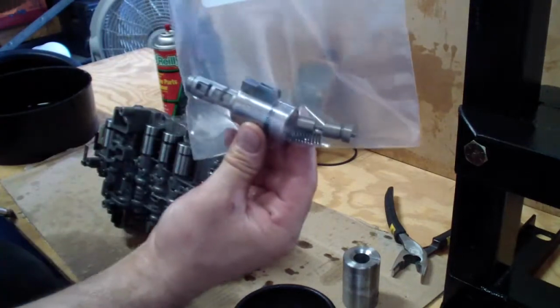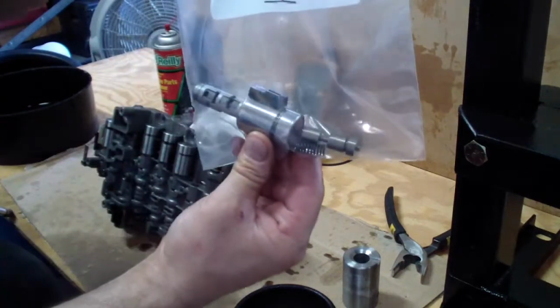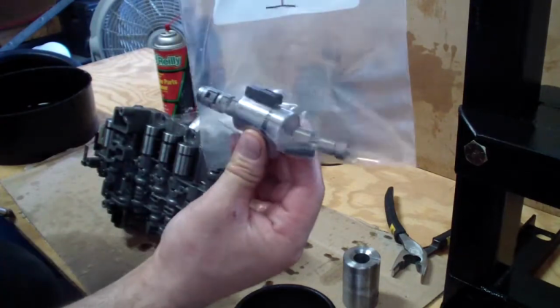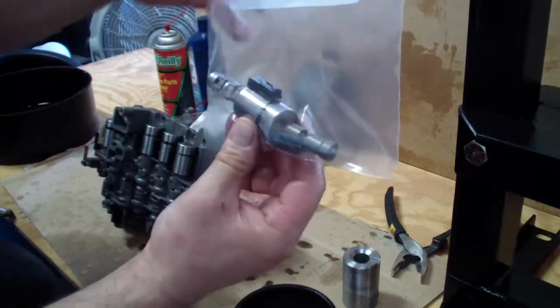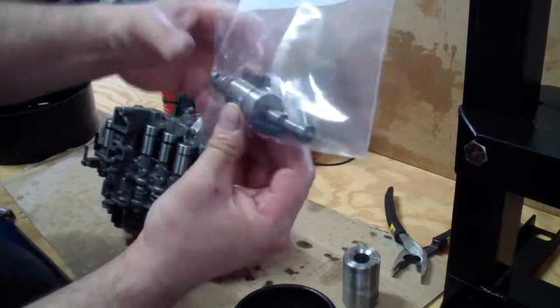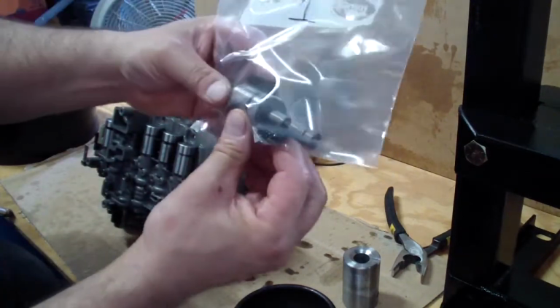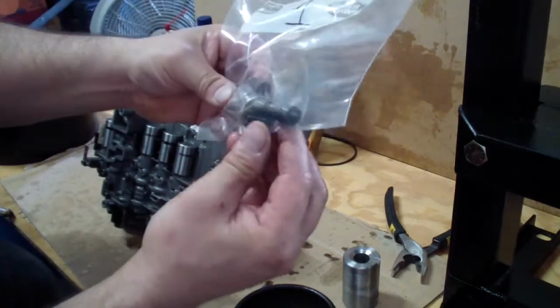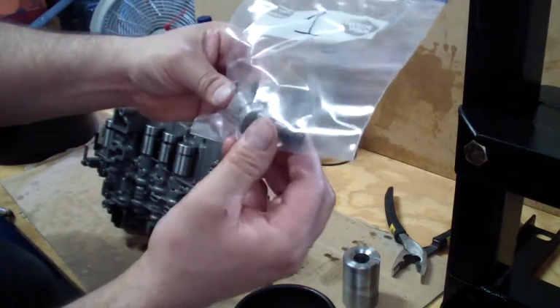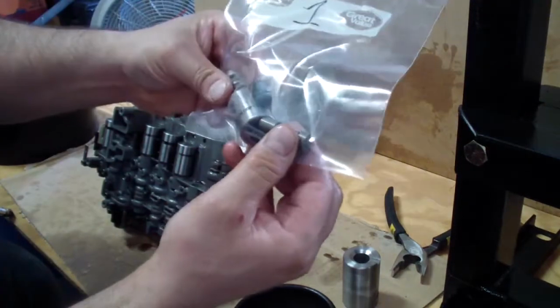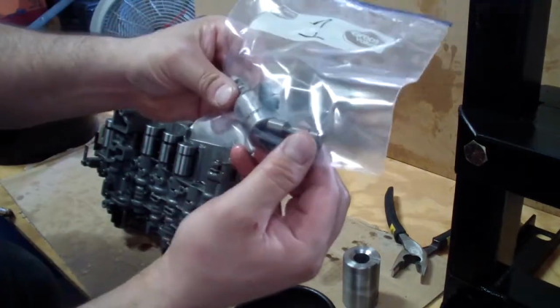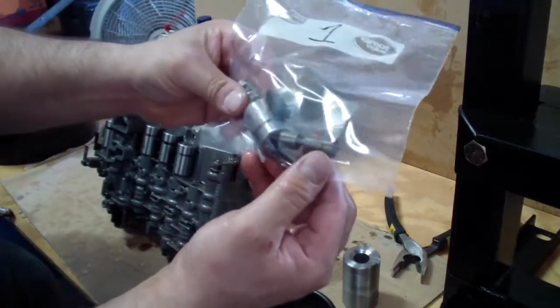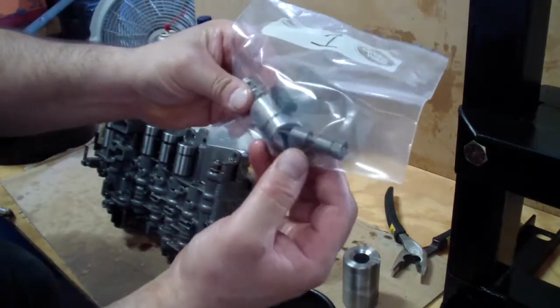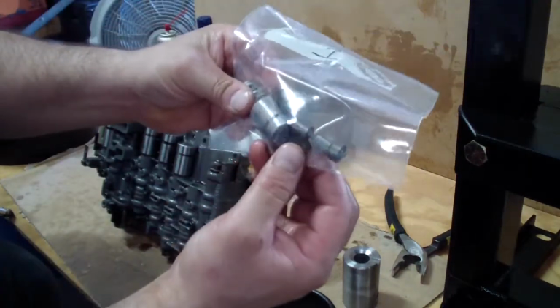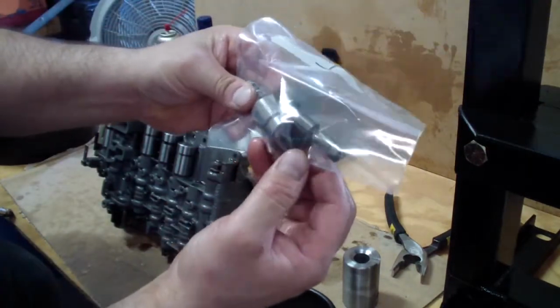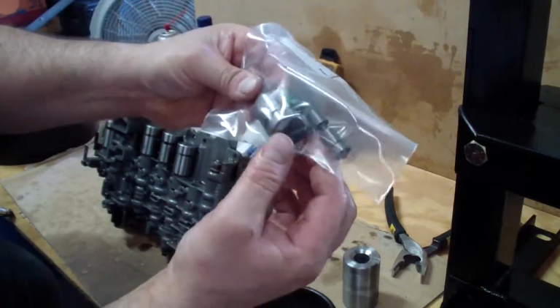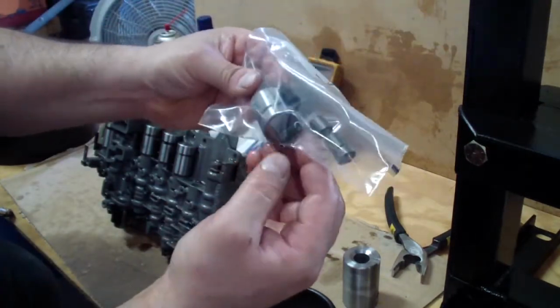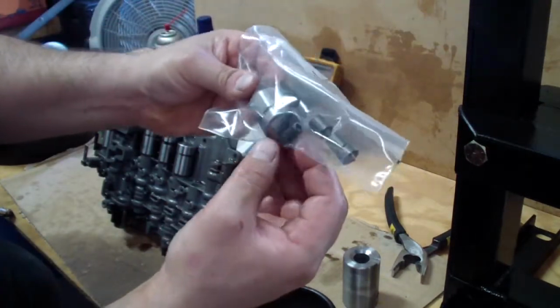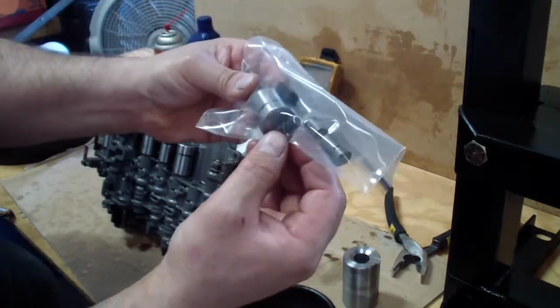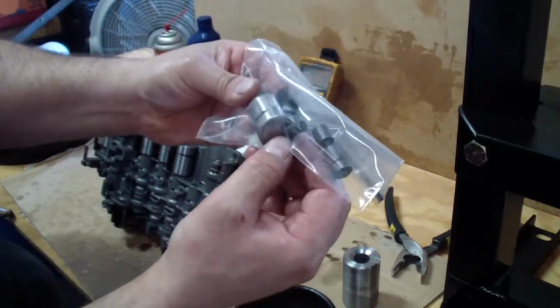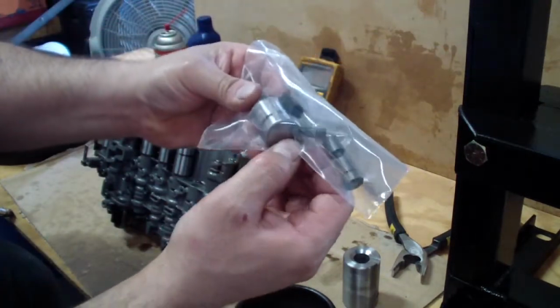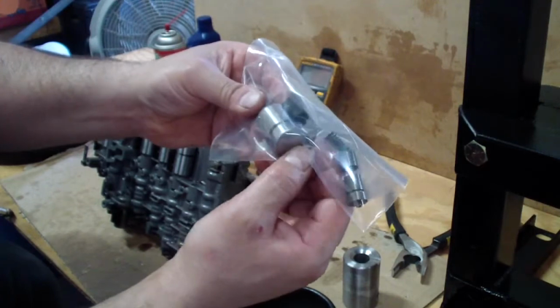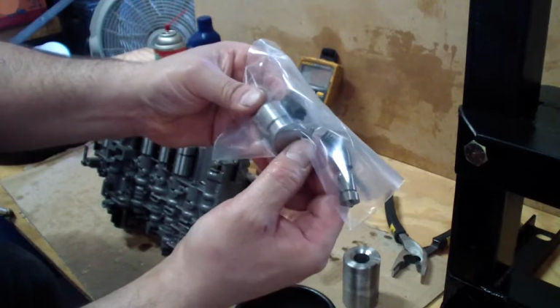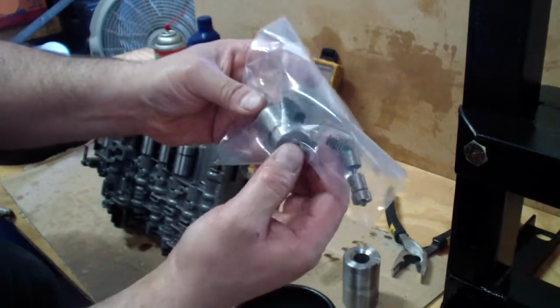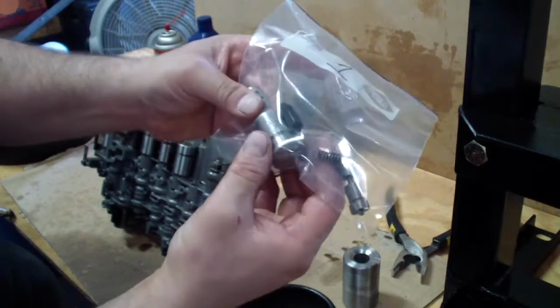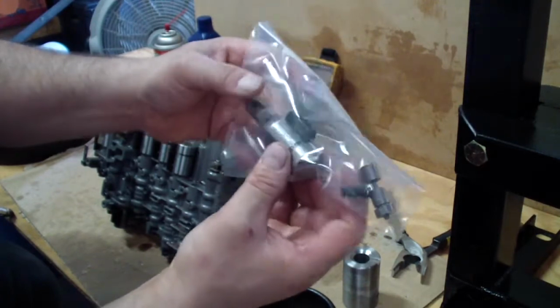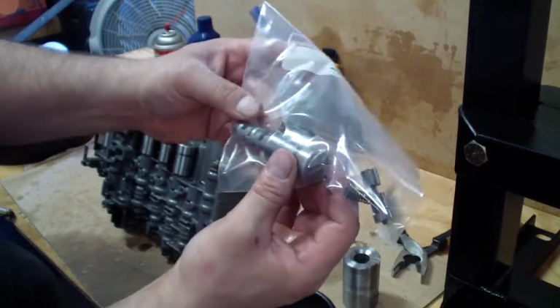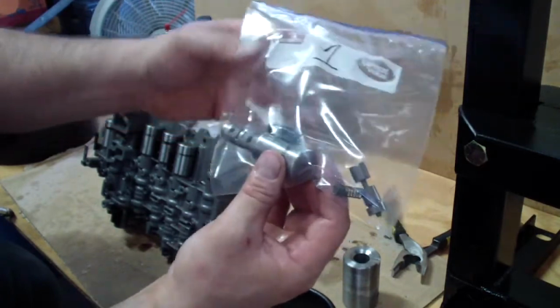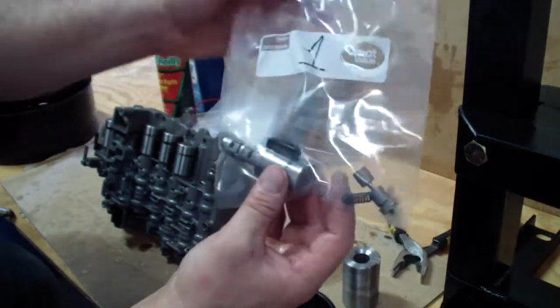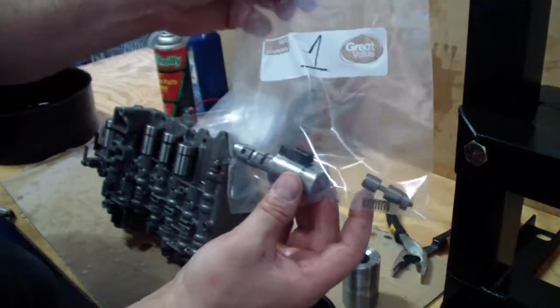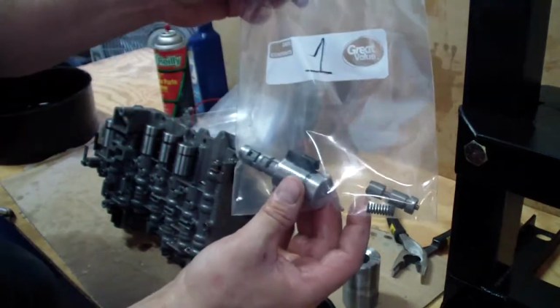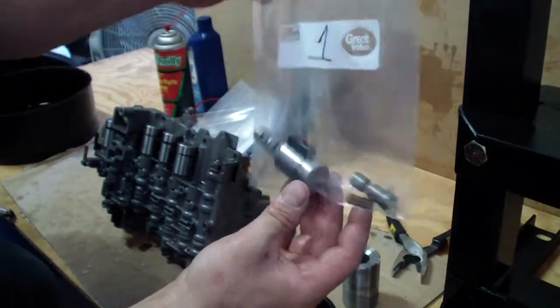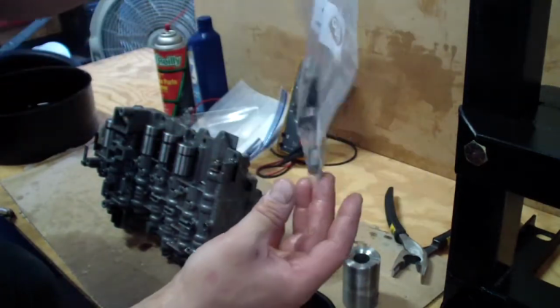Here I have the solenoid, the piston, the spring, and the pin that holds the solenoid in place.